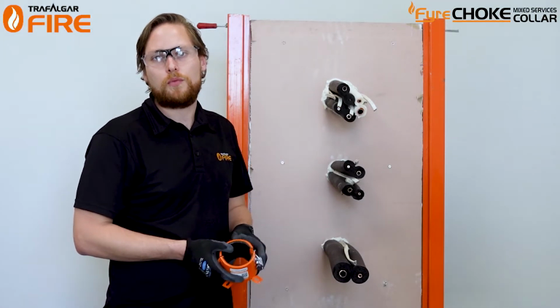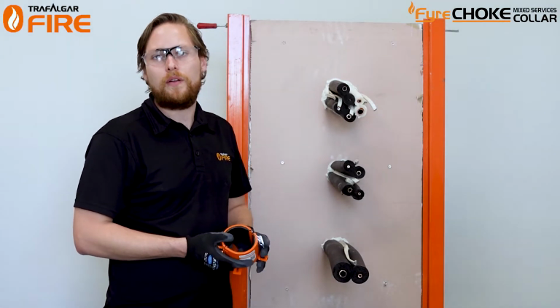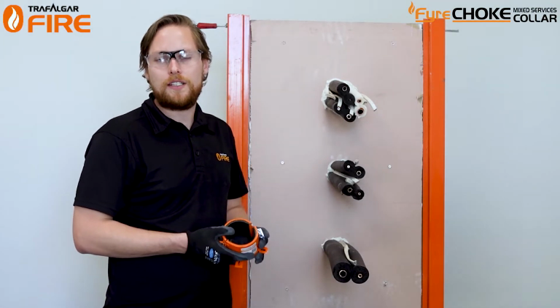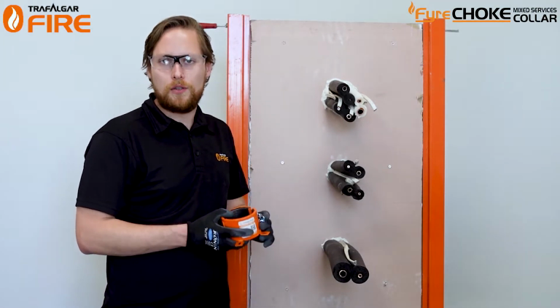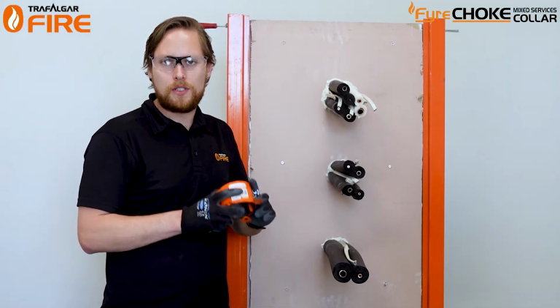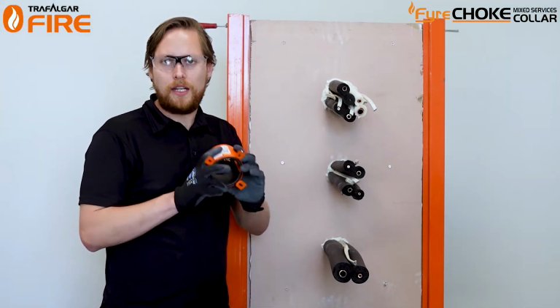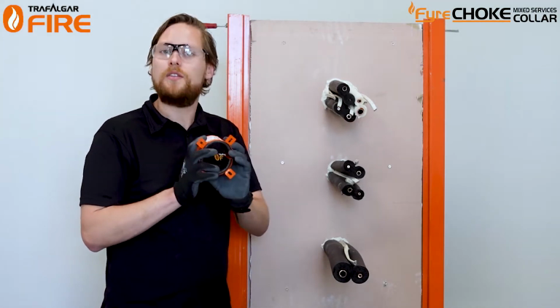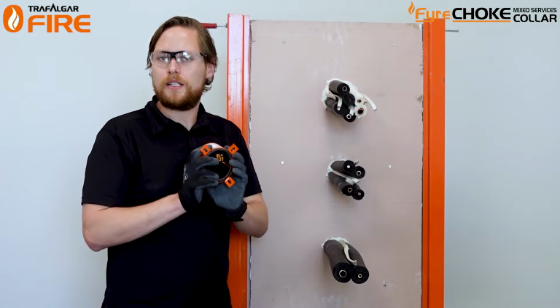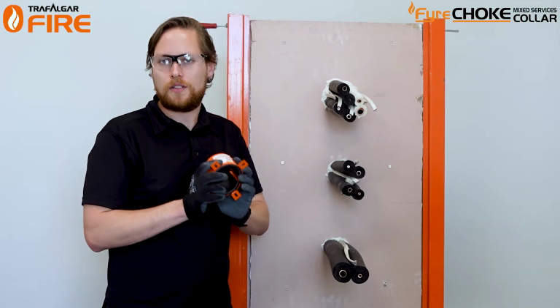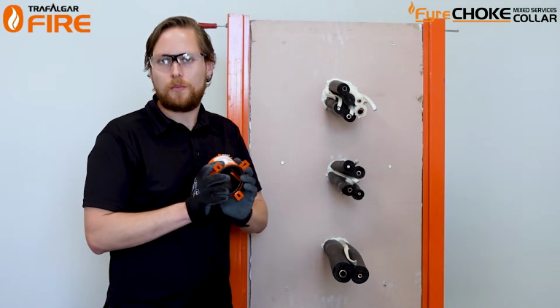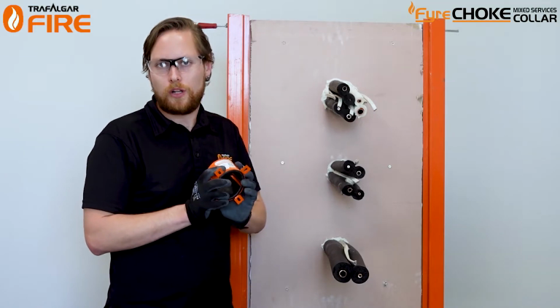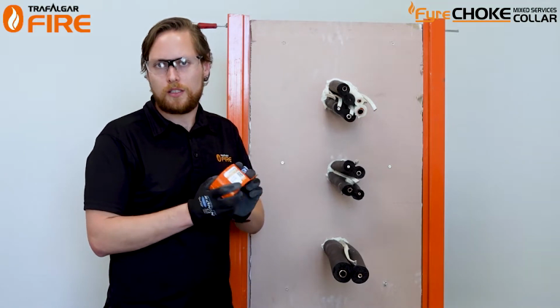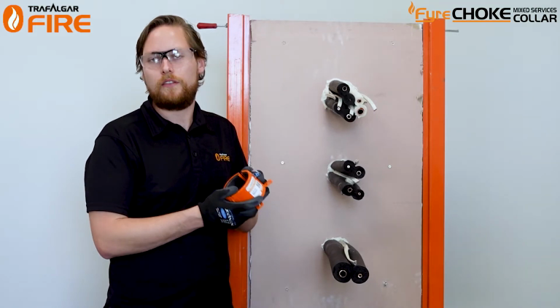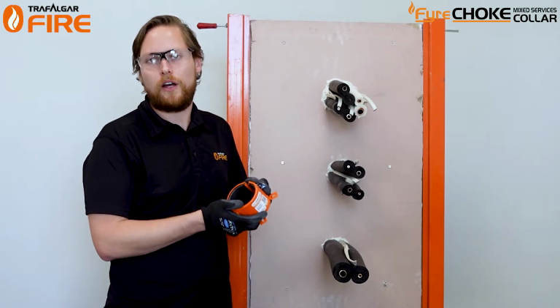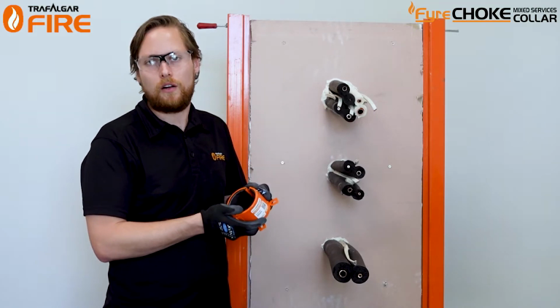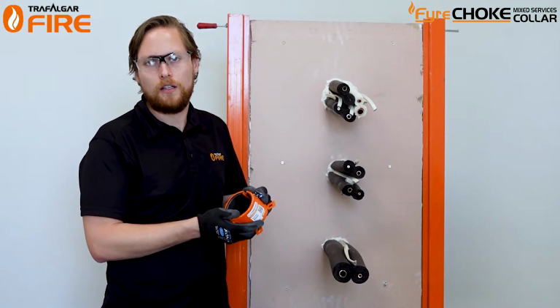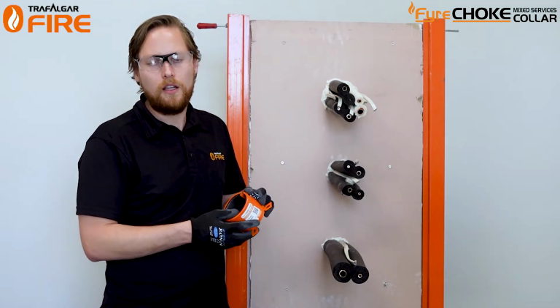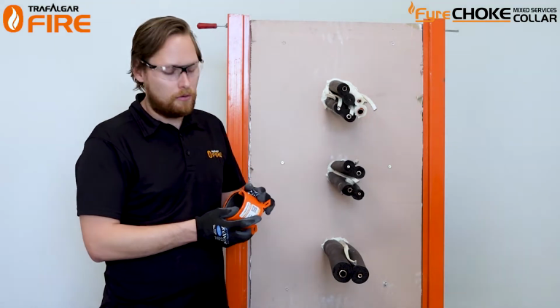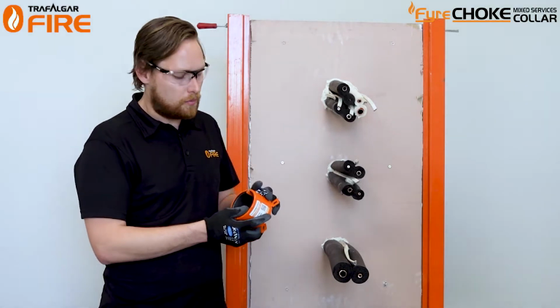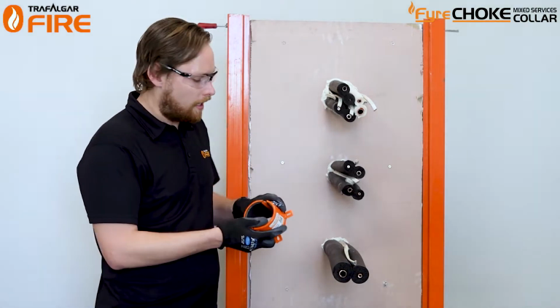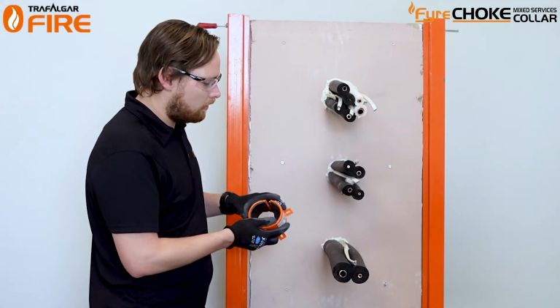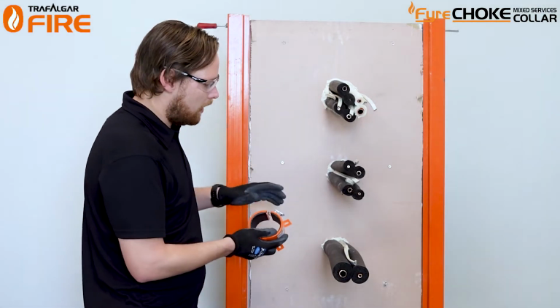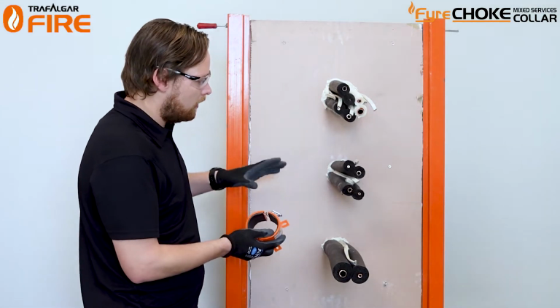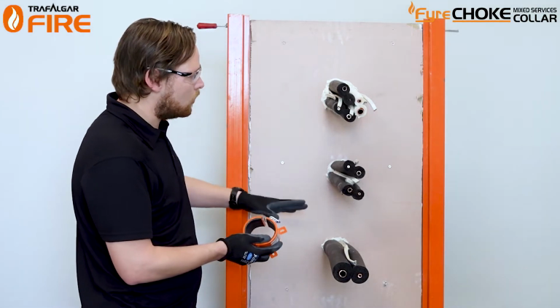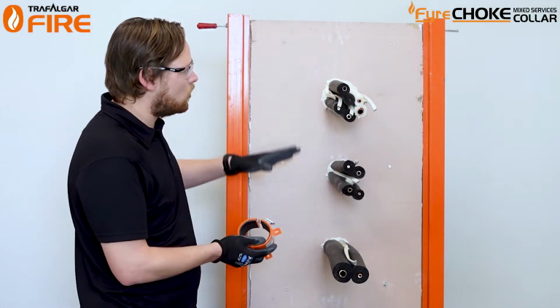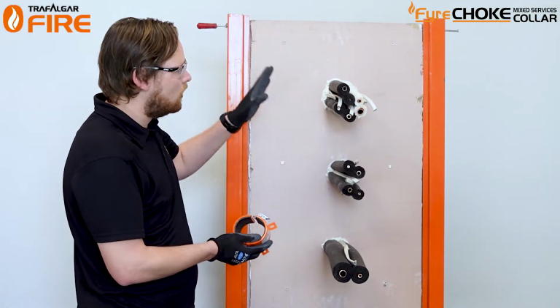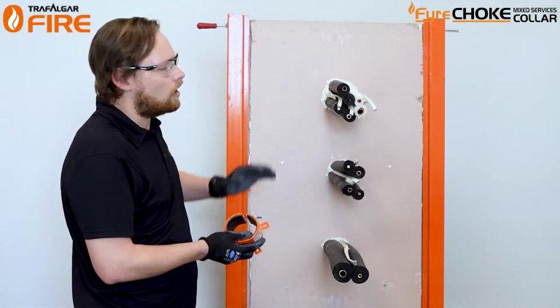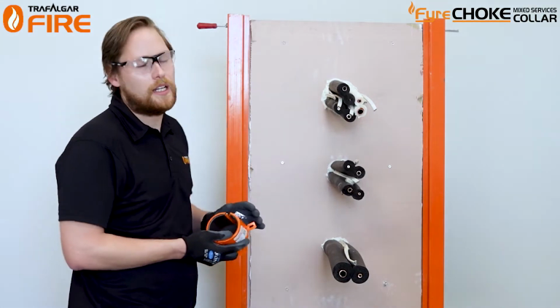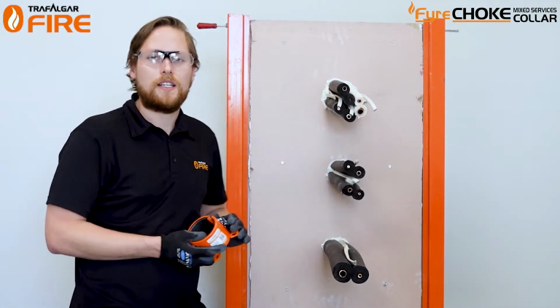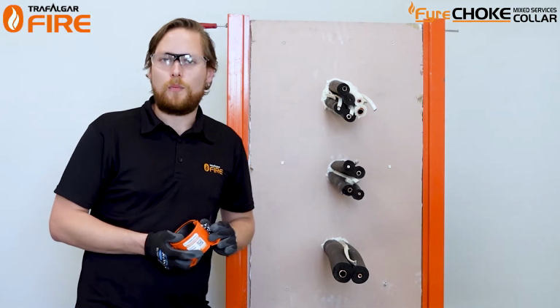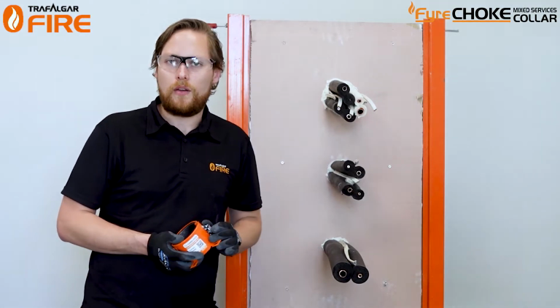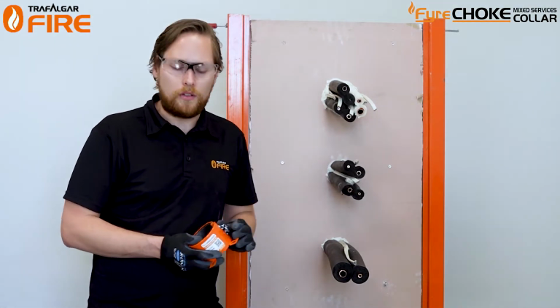Which is why we need to use an intumescent type product like a fire collar, which we can now install on each set of pair coil.